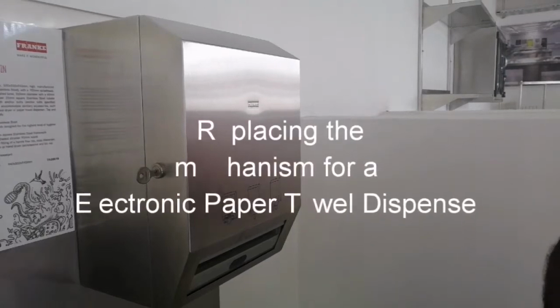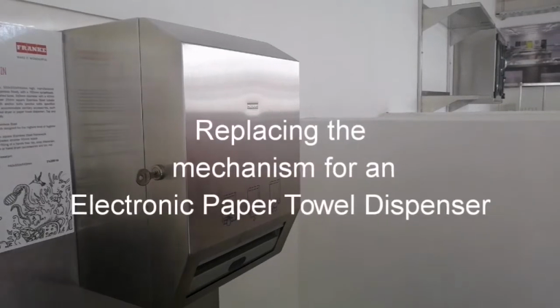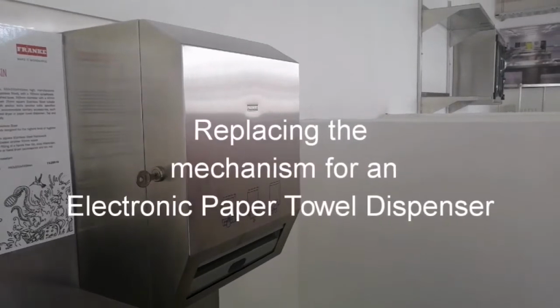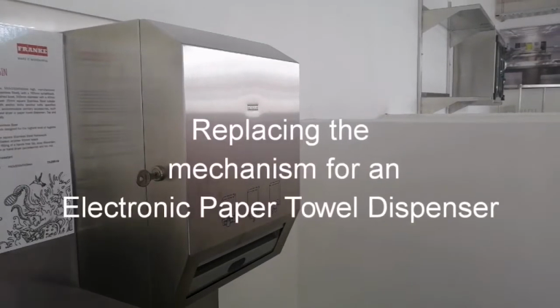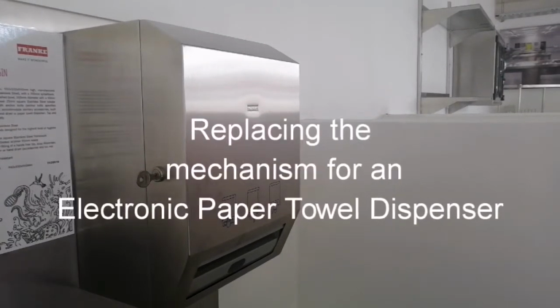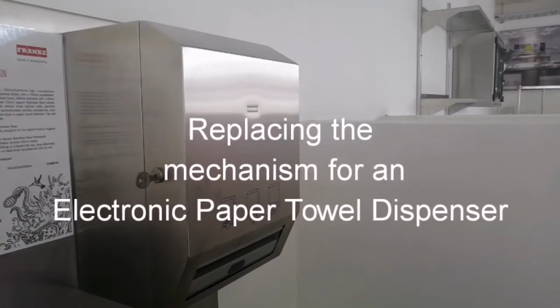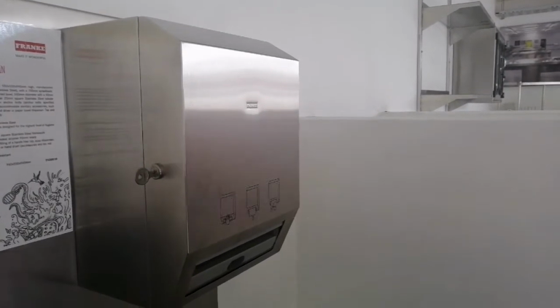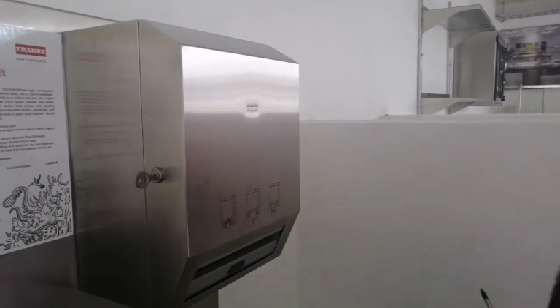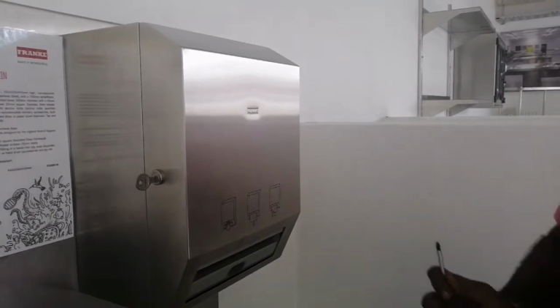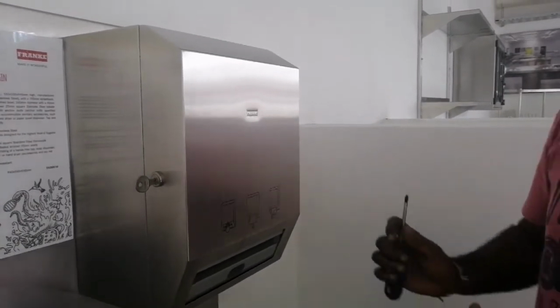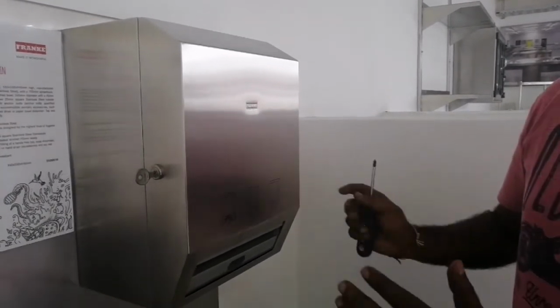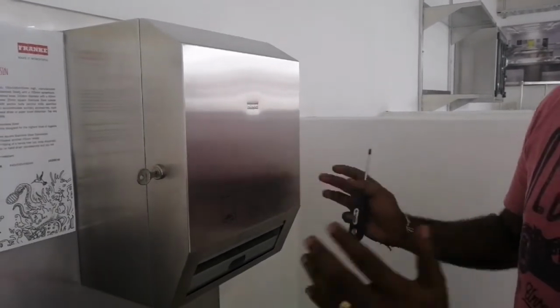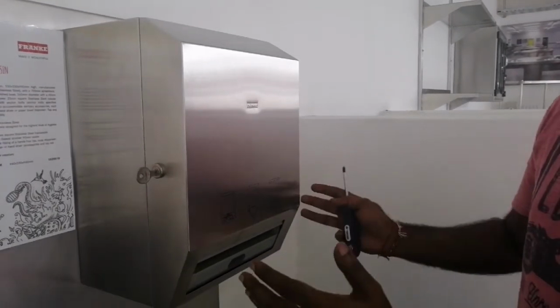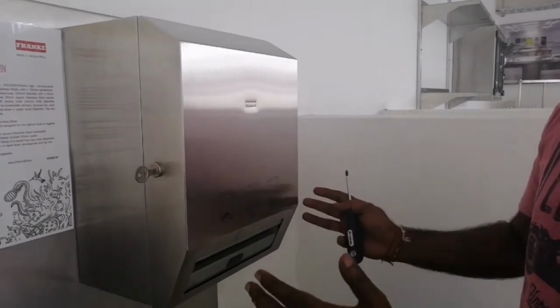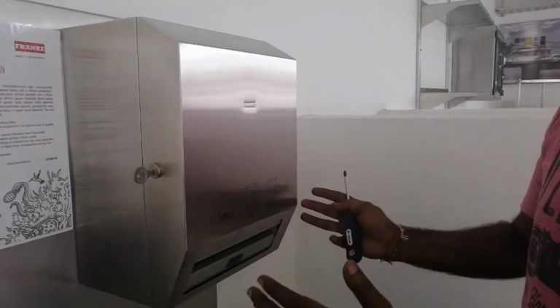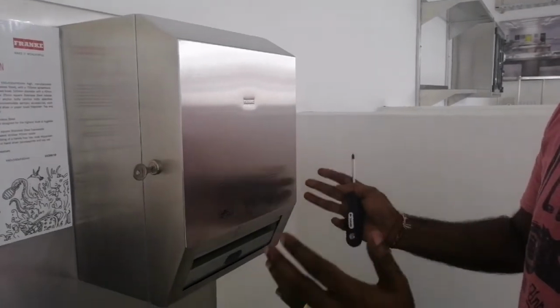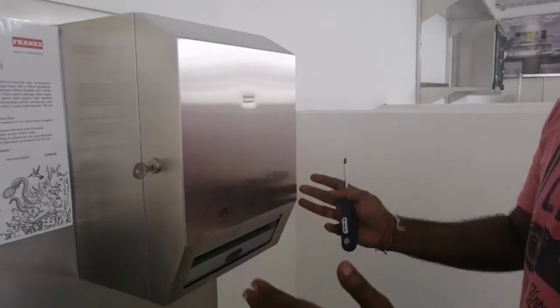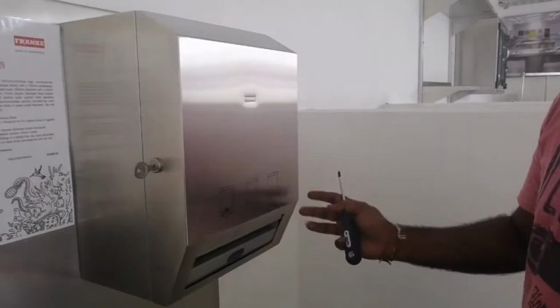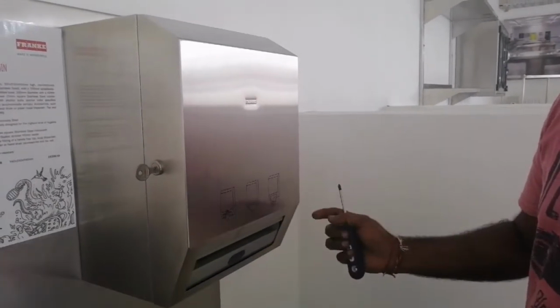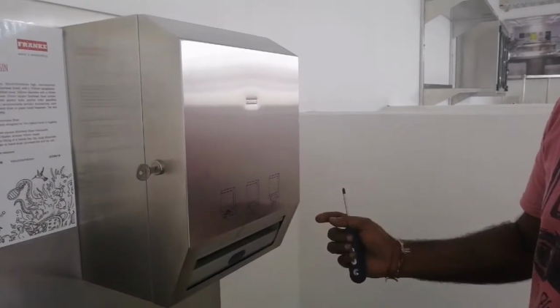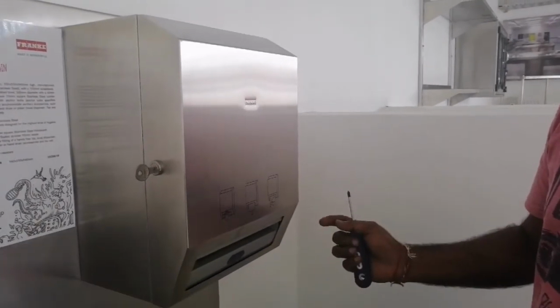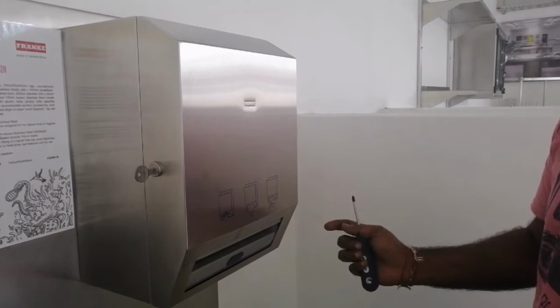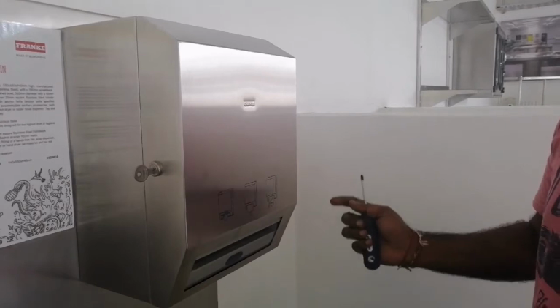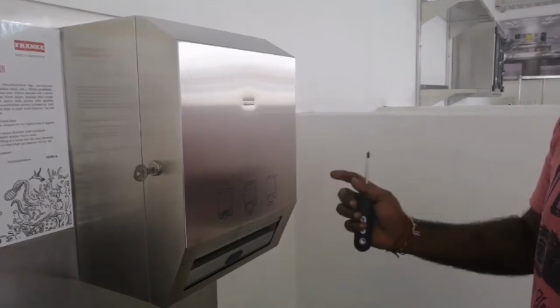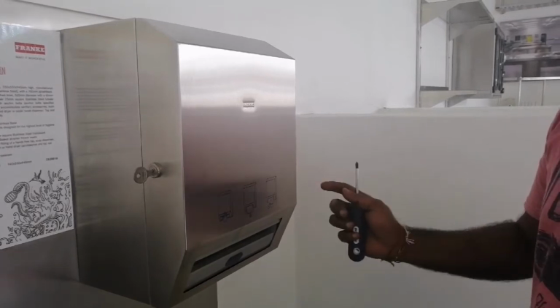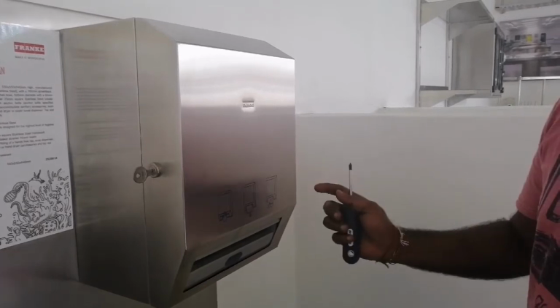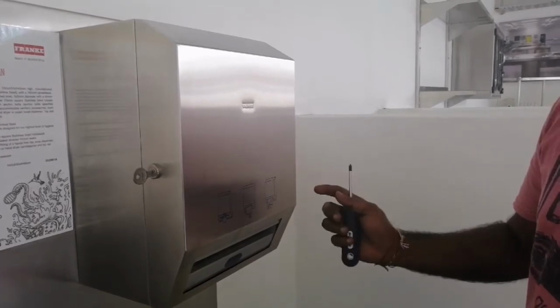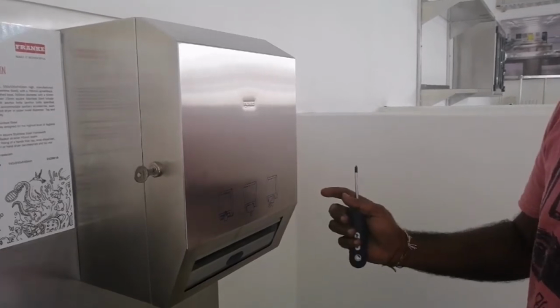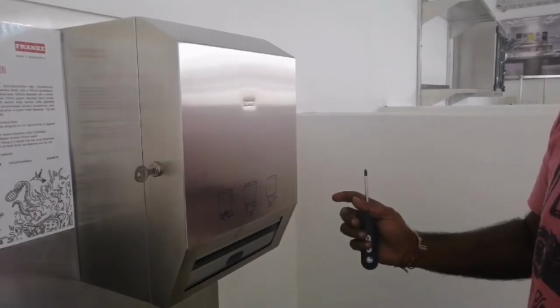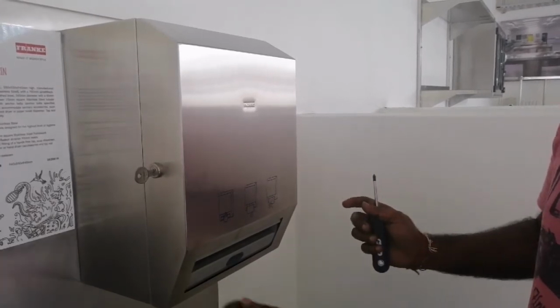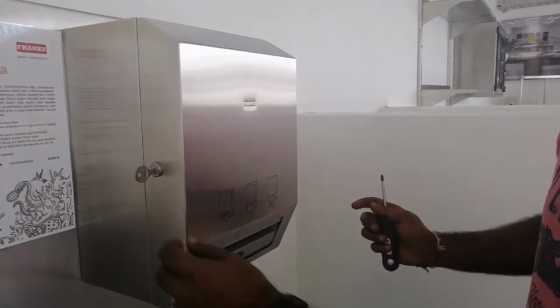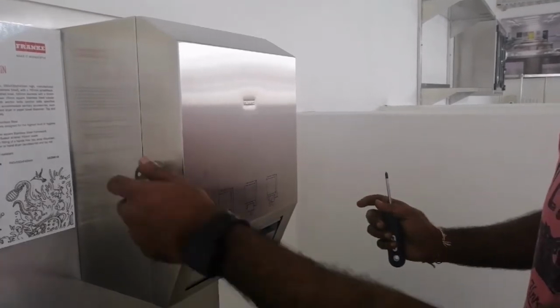Today we are going to show you how to replace an electronic mechanism on your paper towel dispenser.